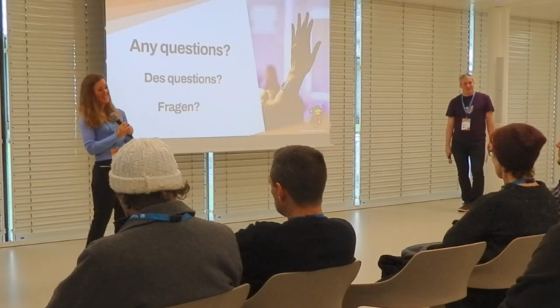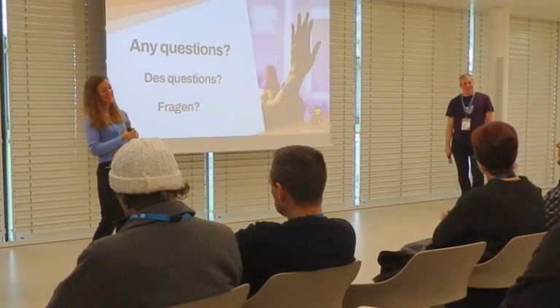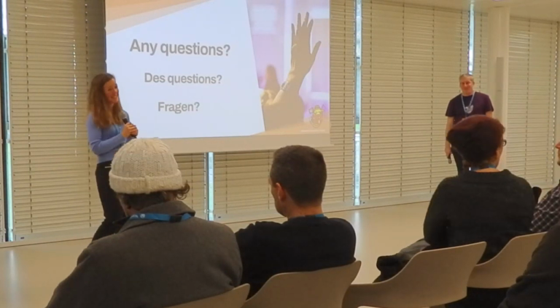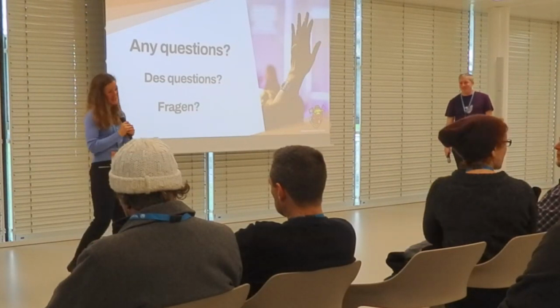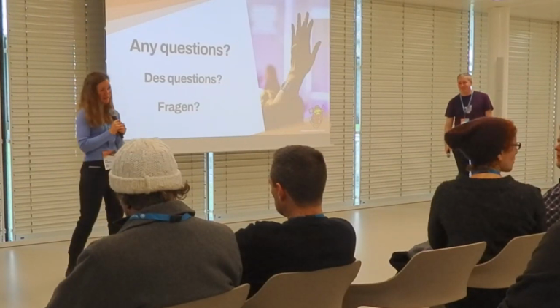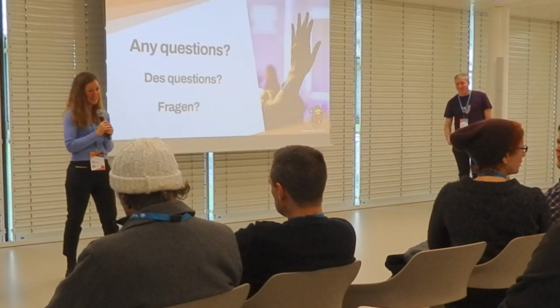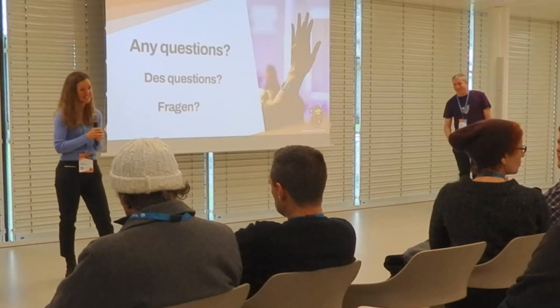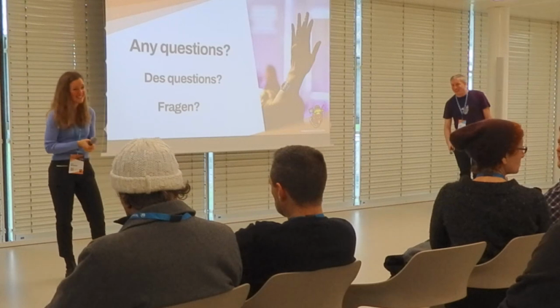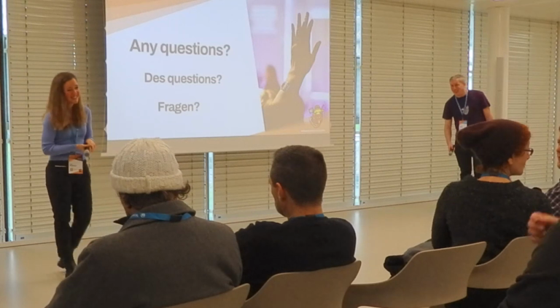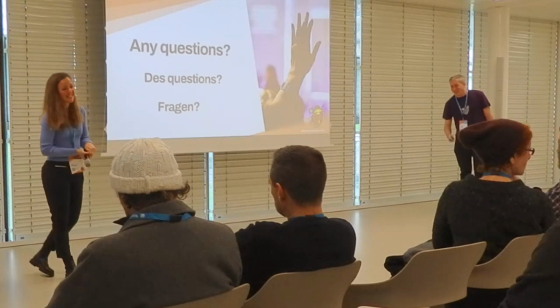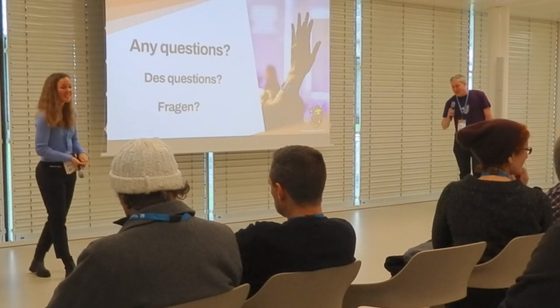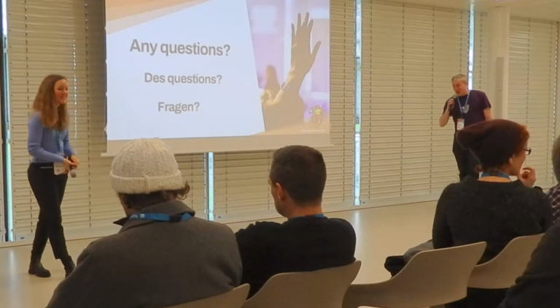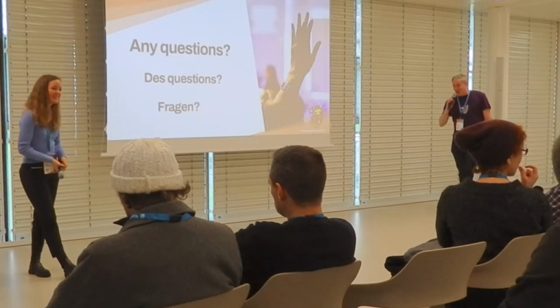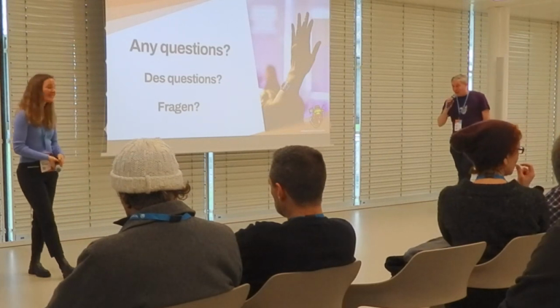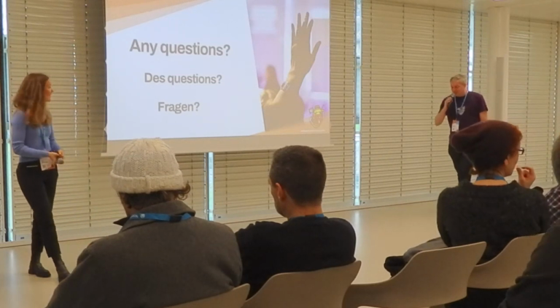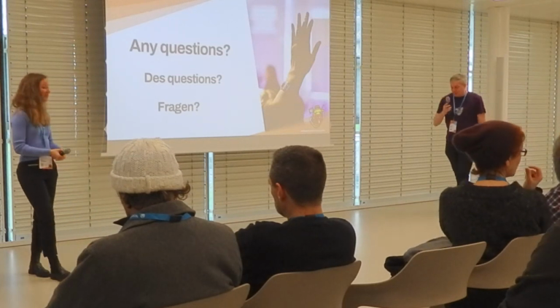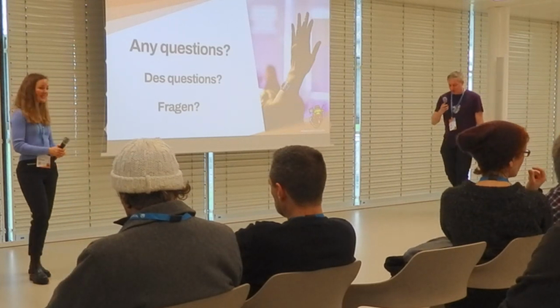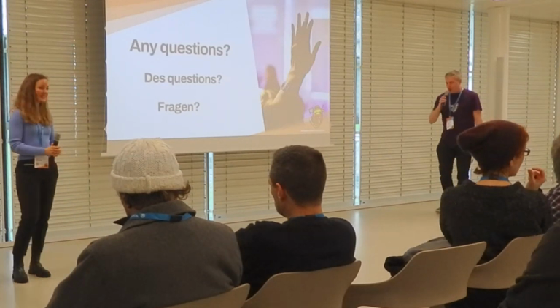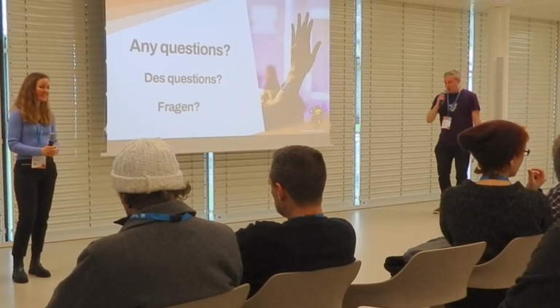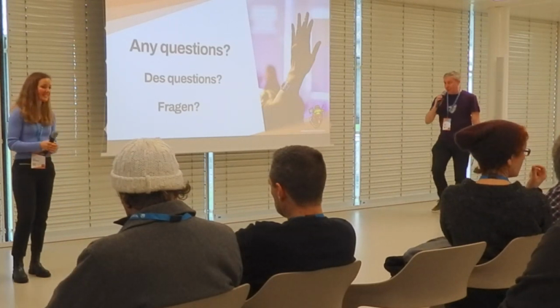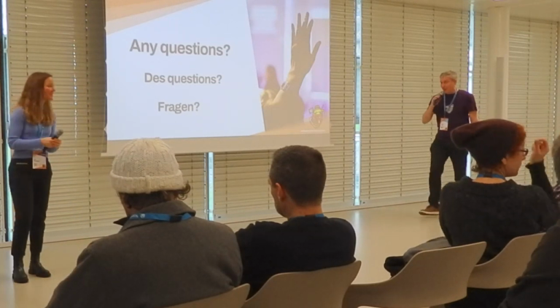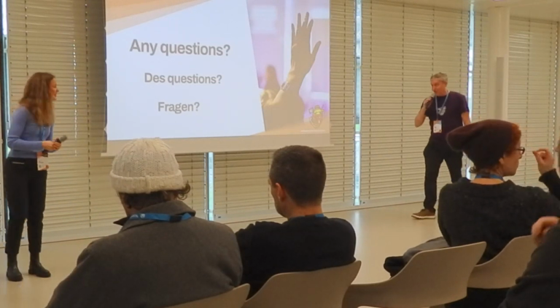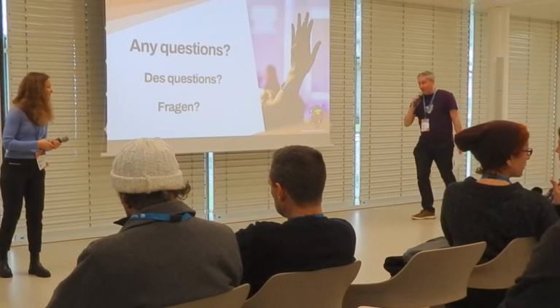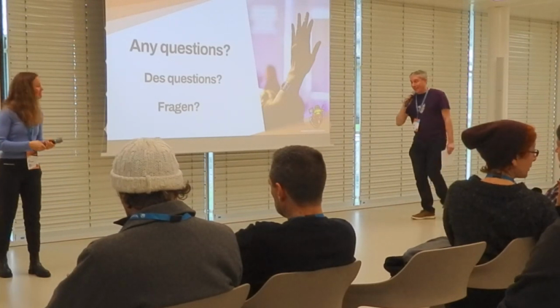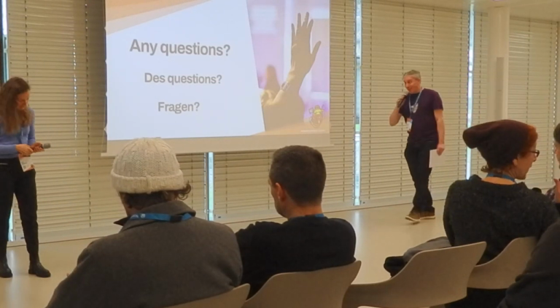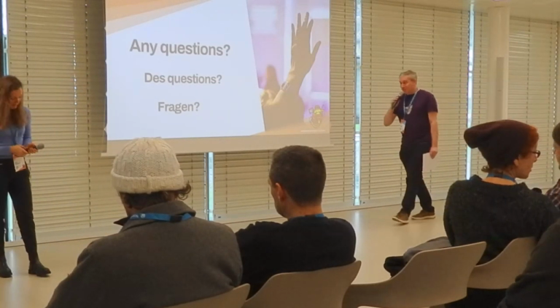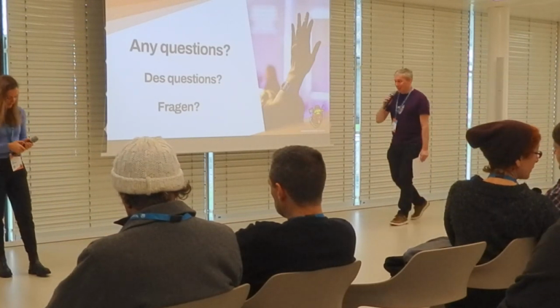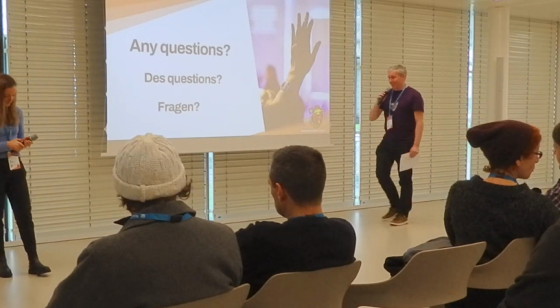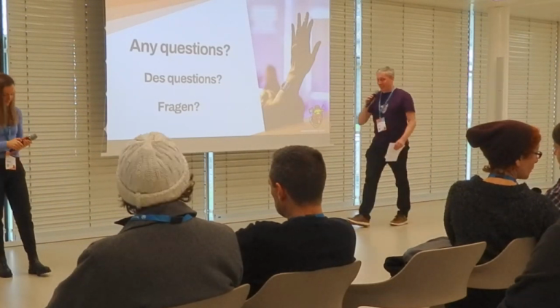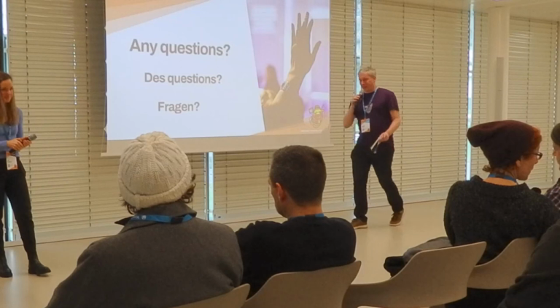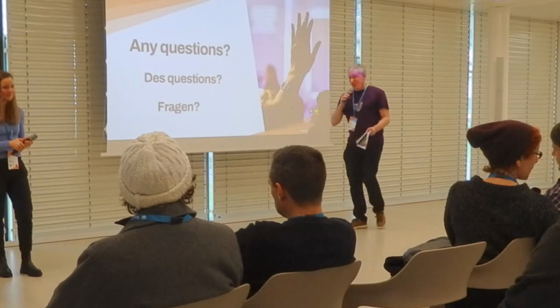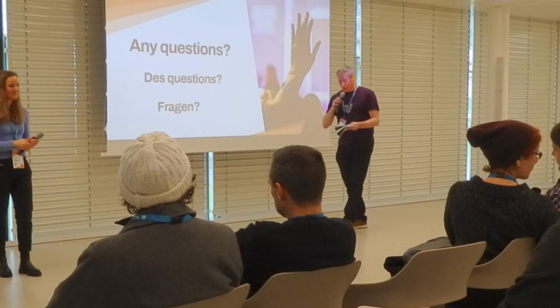I agree — airlines suck, it's not fun. Thanks a lot, Lea. That was a great talk.